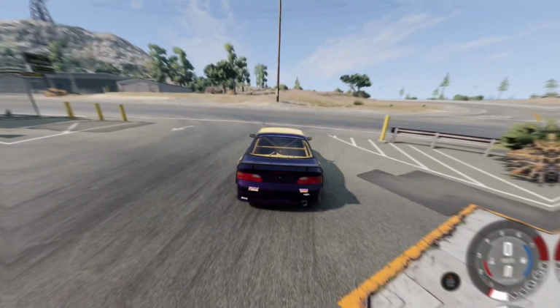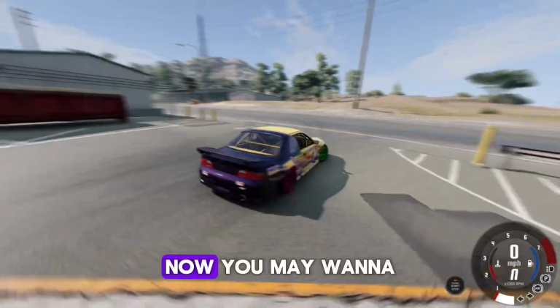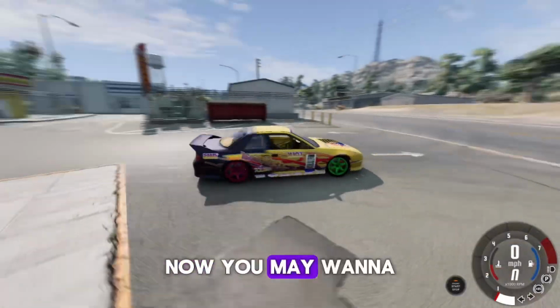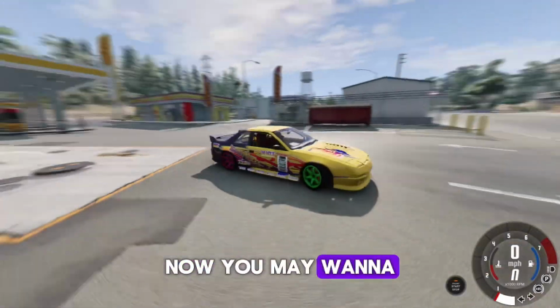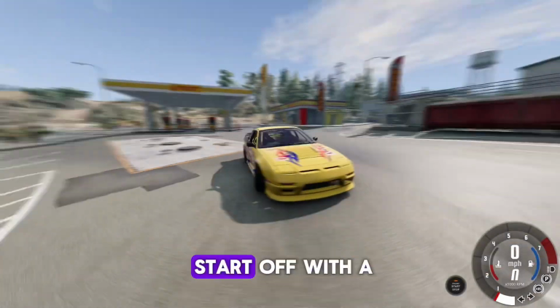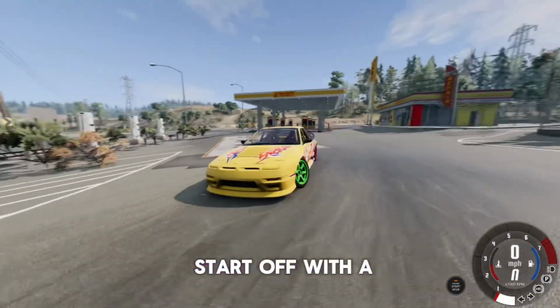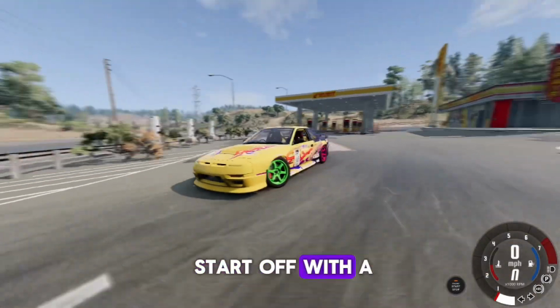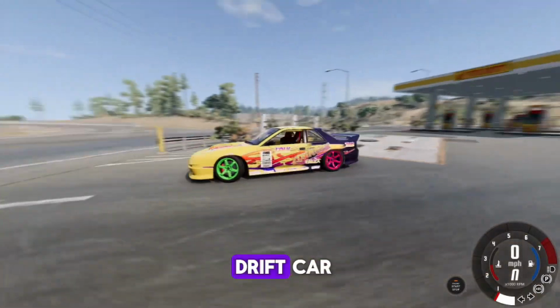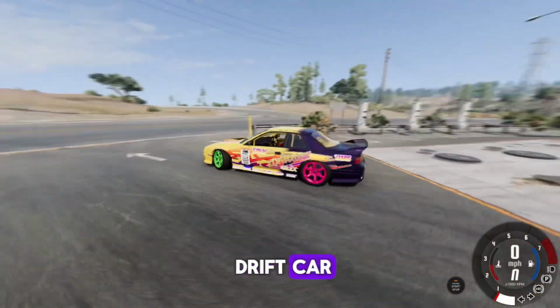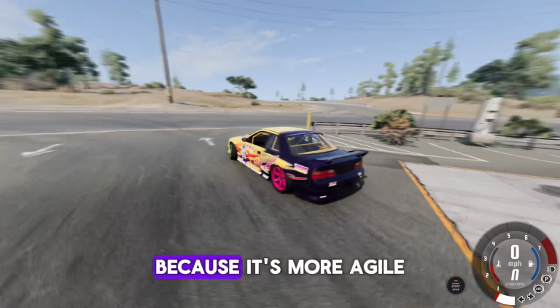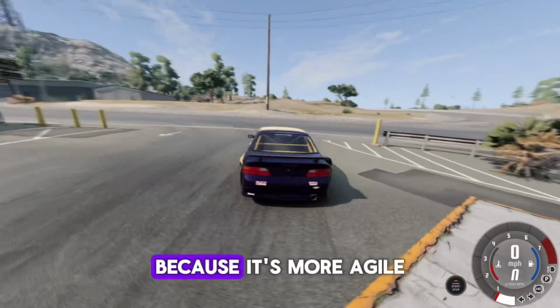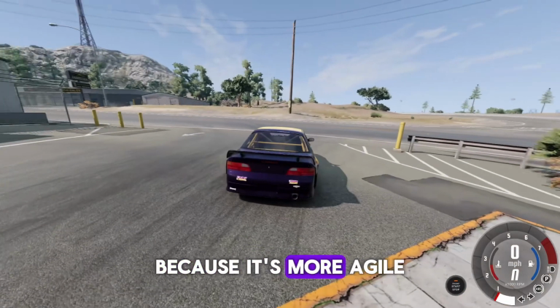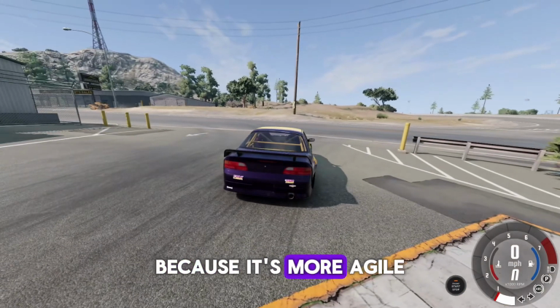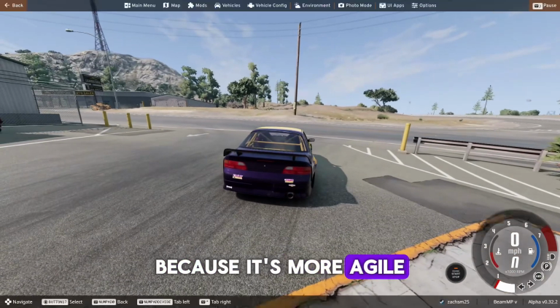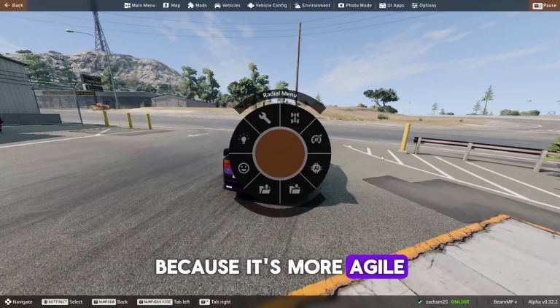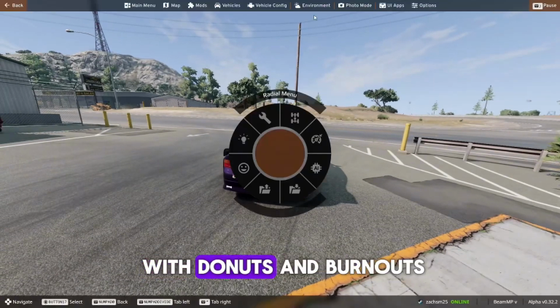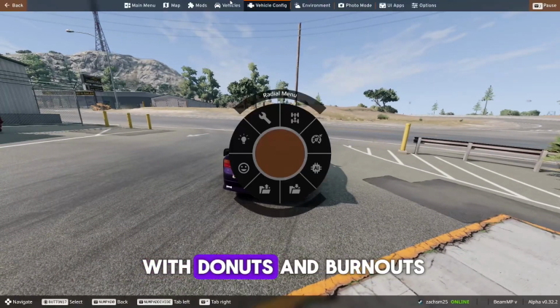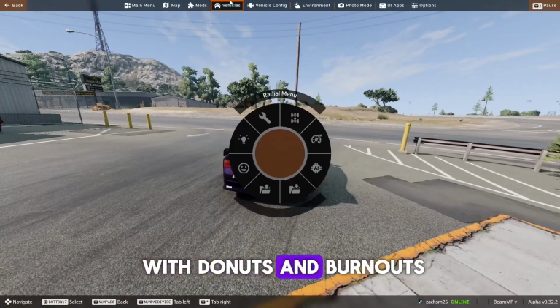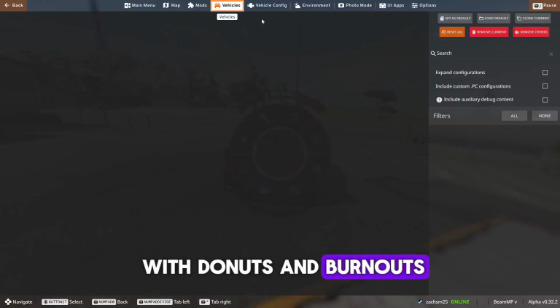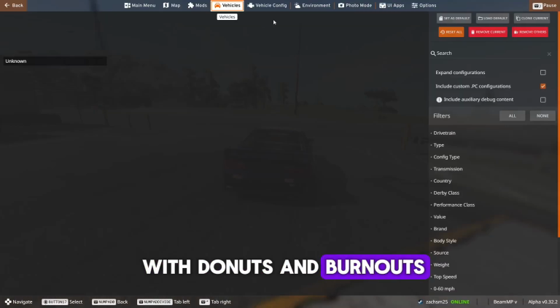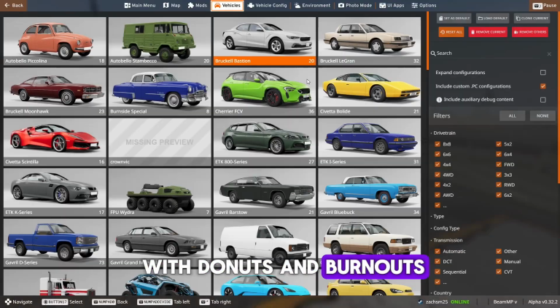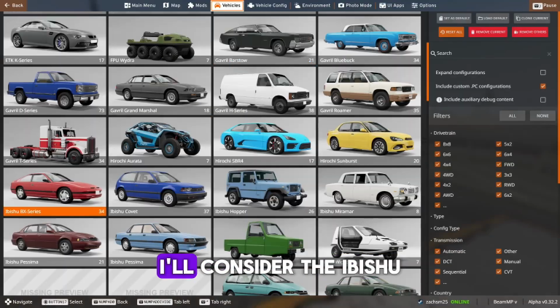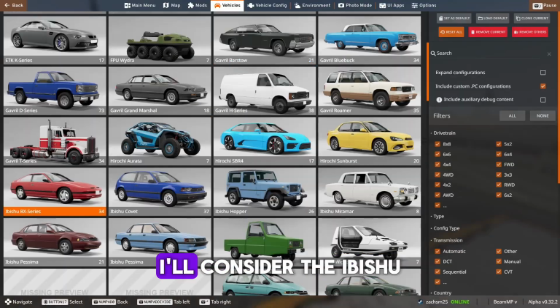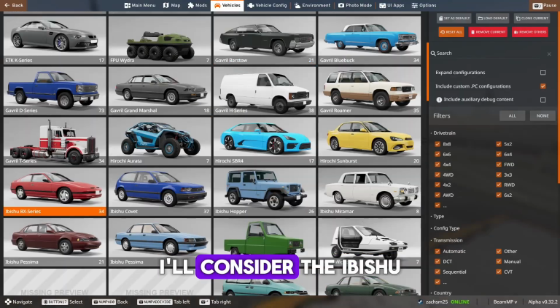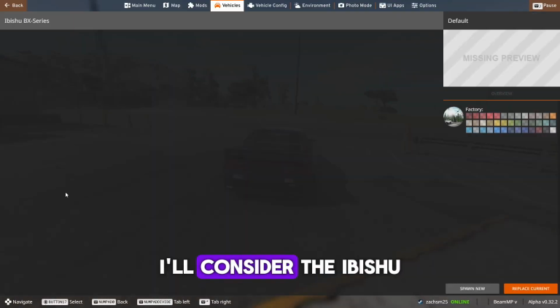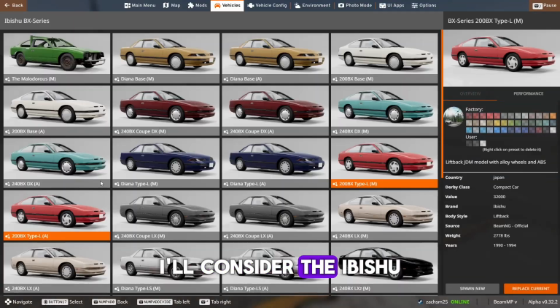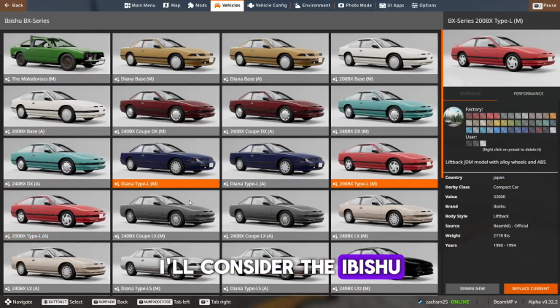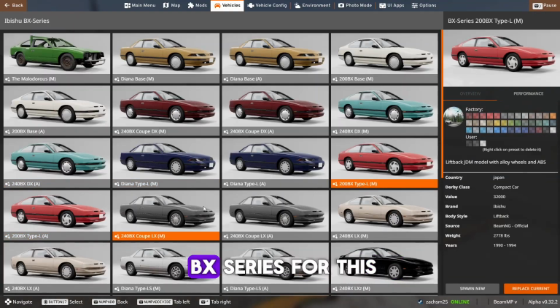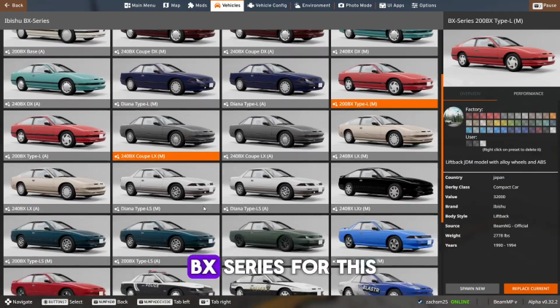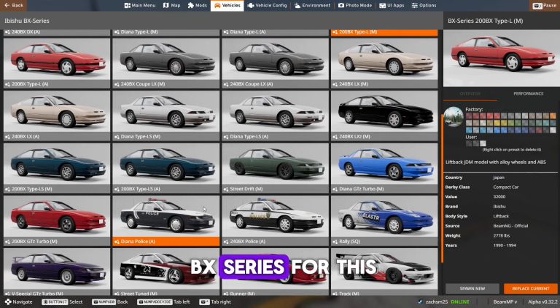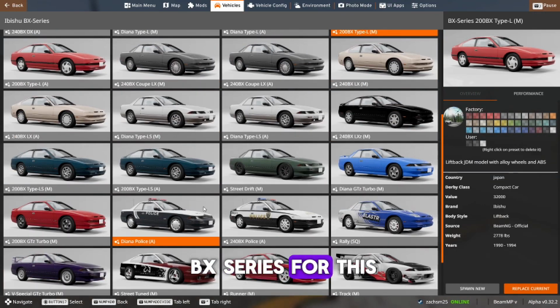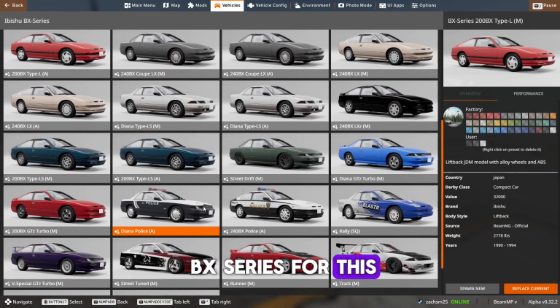Now you may want to start off with a drift car because it's more agile with donuts and burnouts. I would consider the Abissu BX series for this.